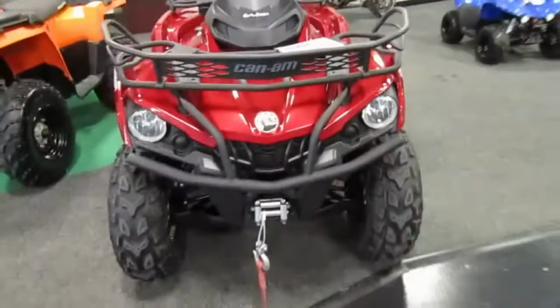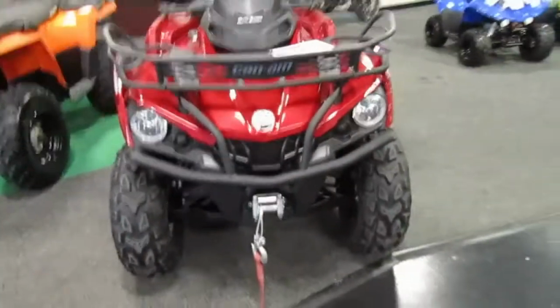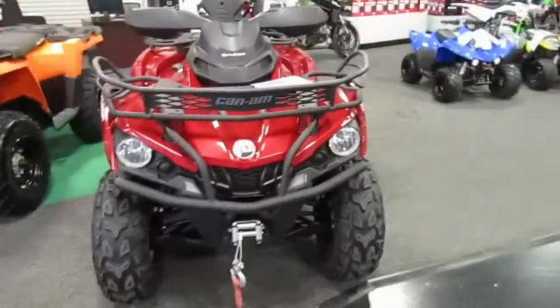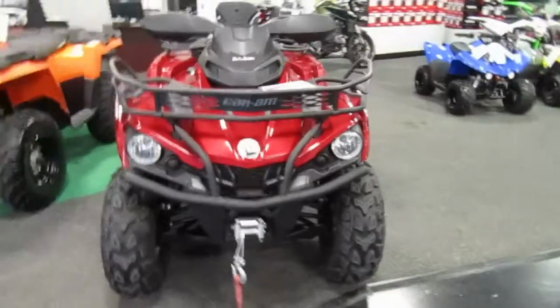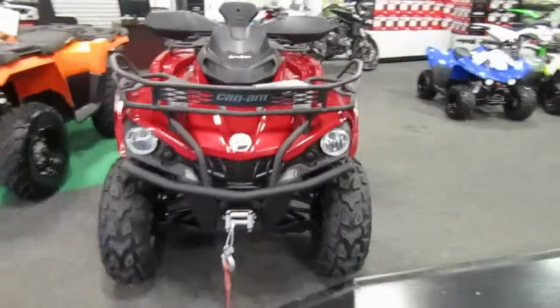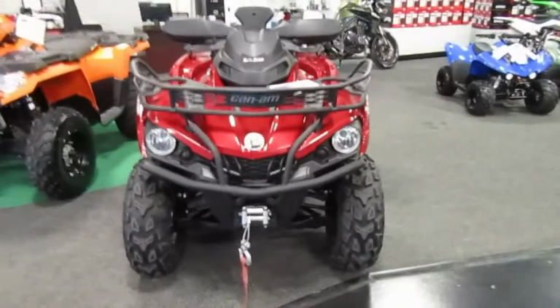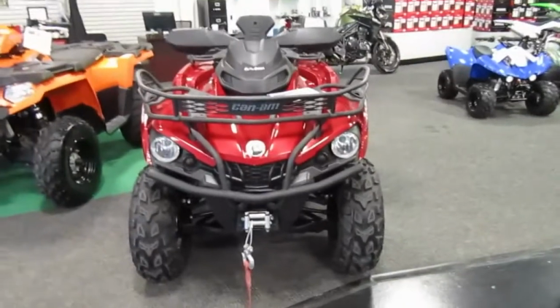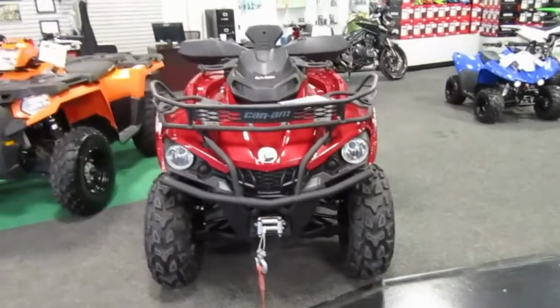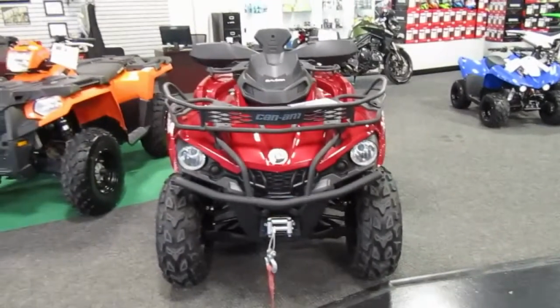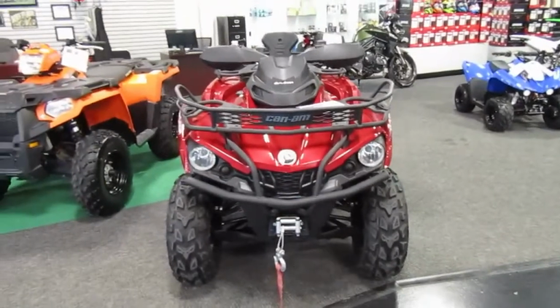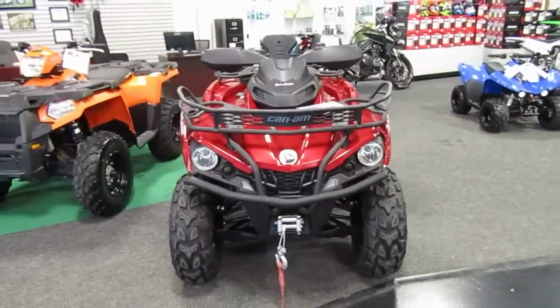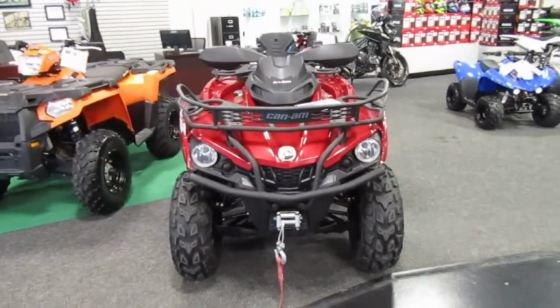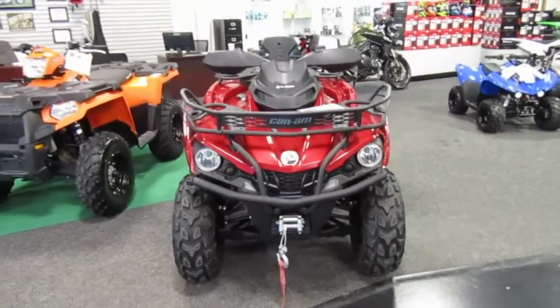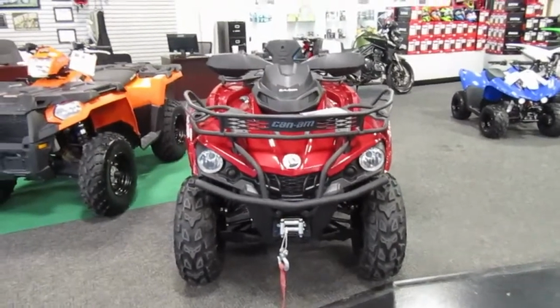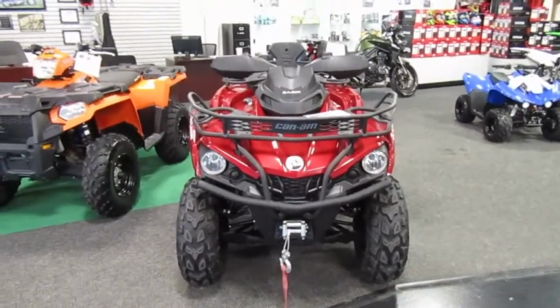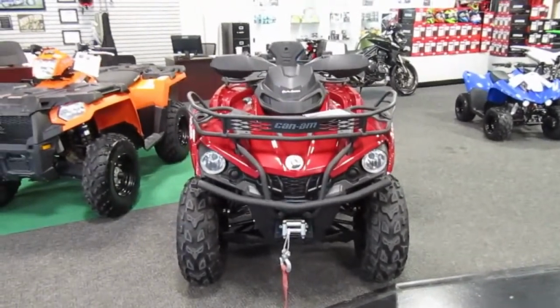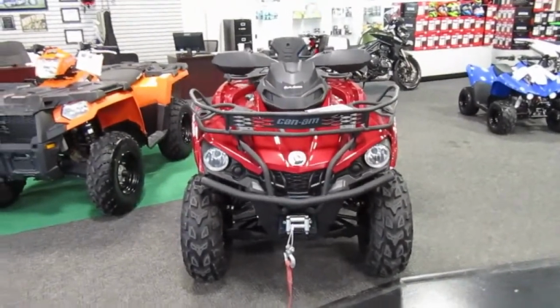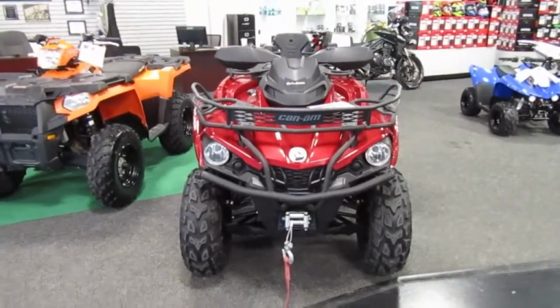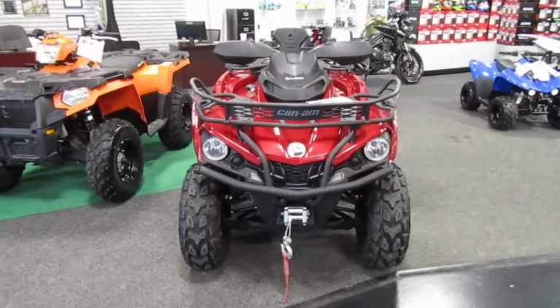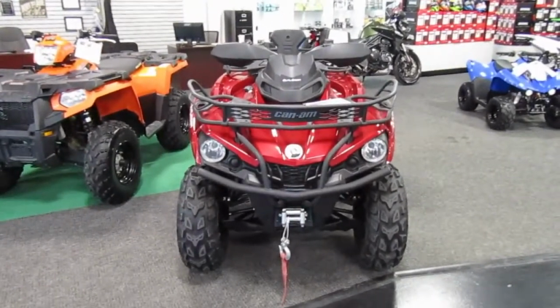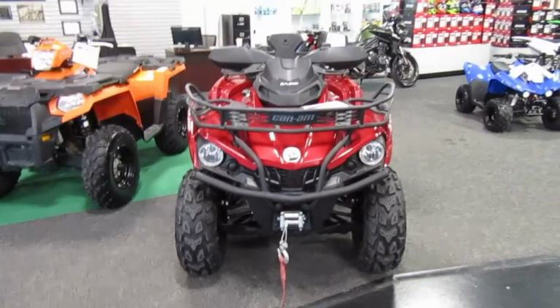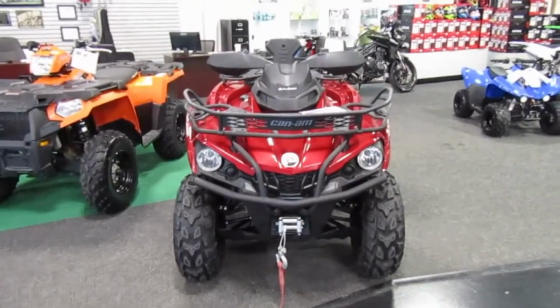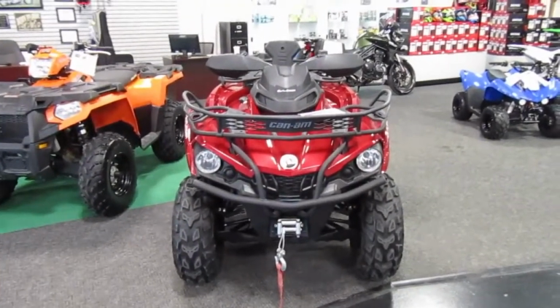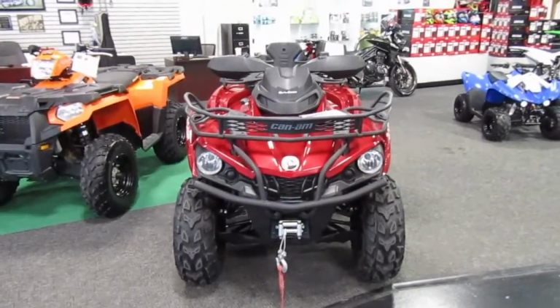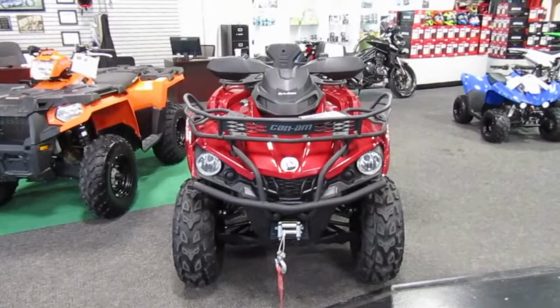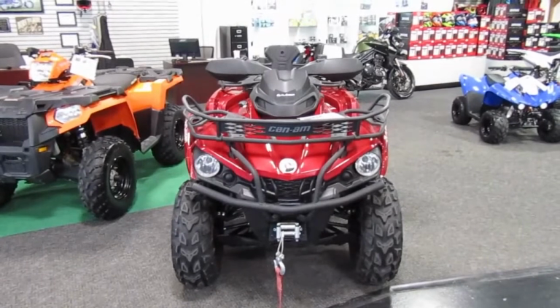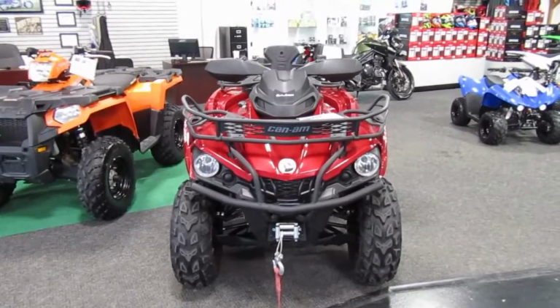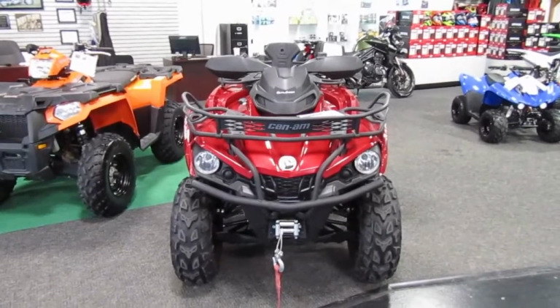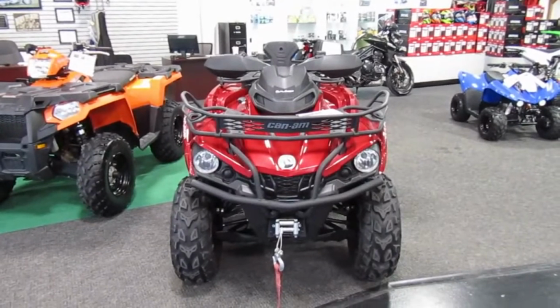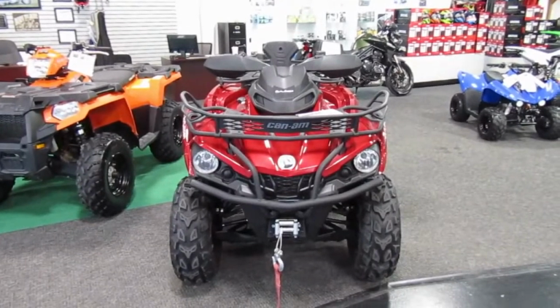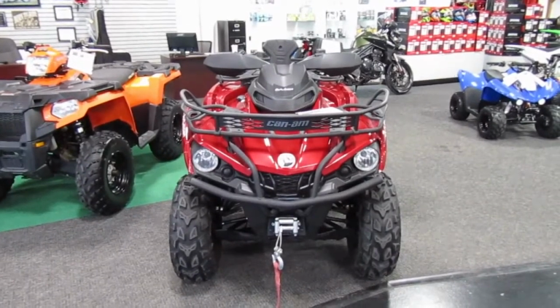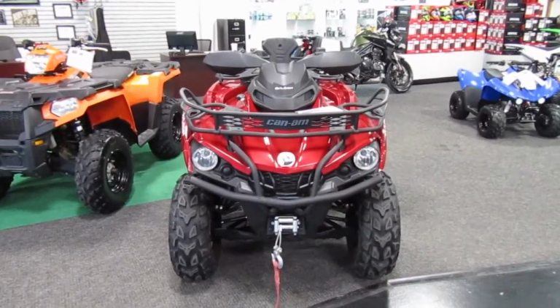Folks, if you're interested in this 2018 Can-Am Outlander 570 XT, please give us a call at Mega Motorsports in West Plains, Missouri.